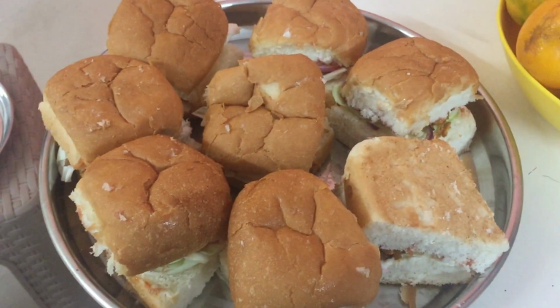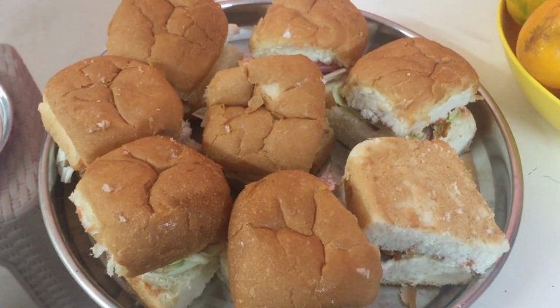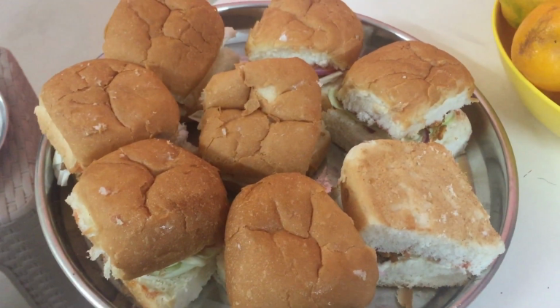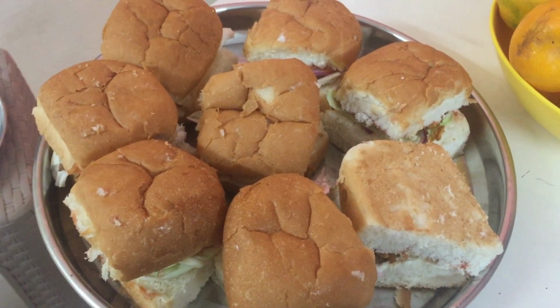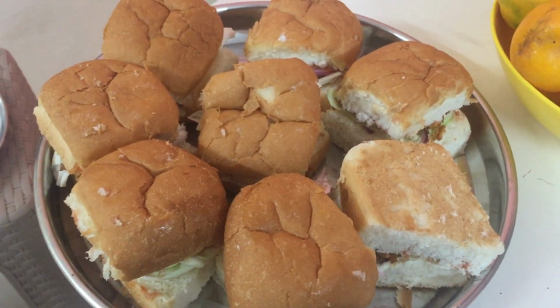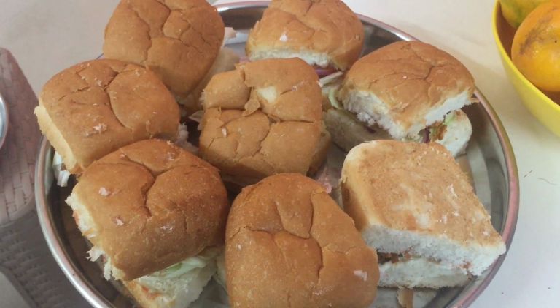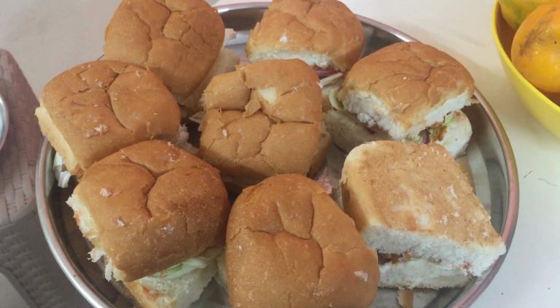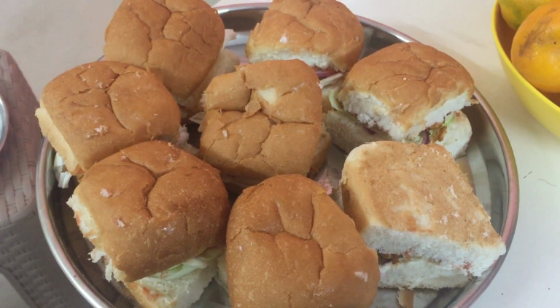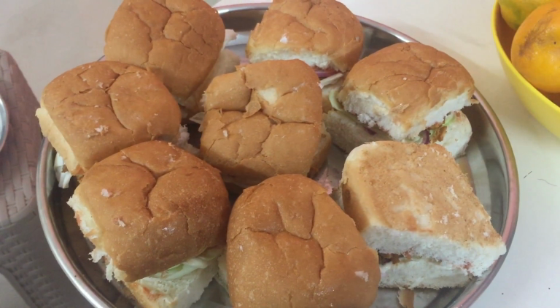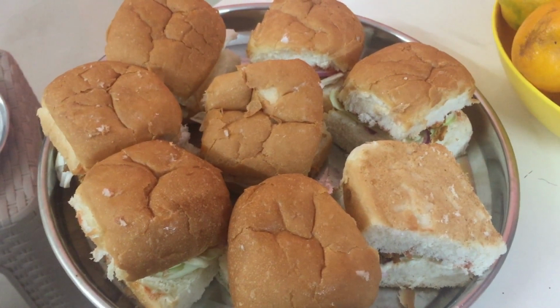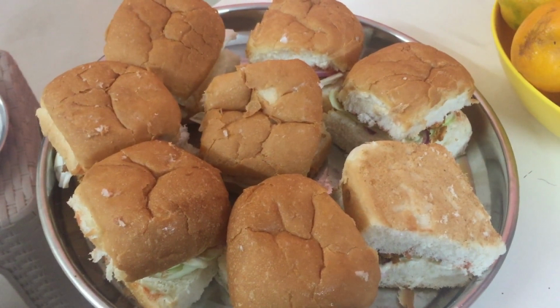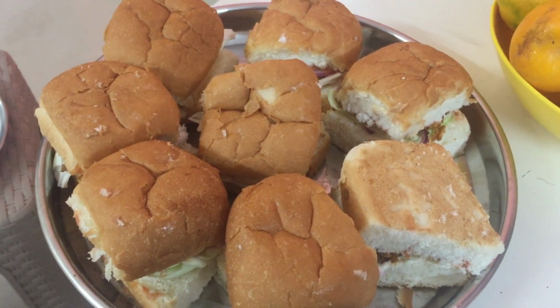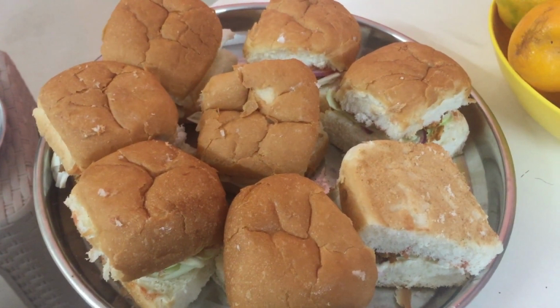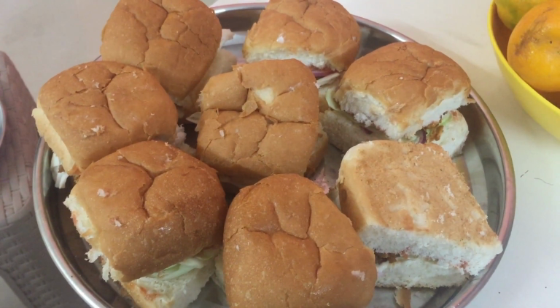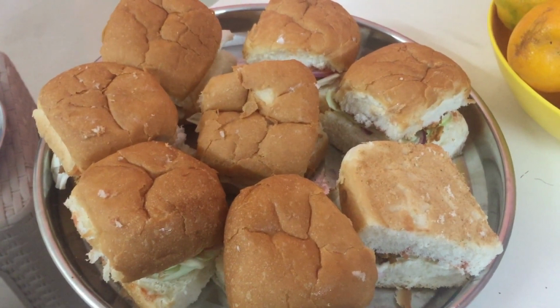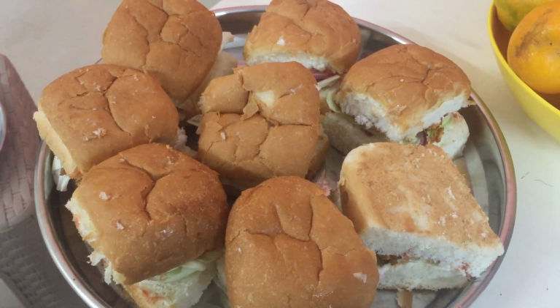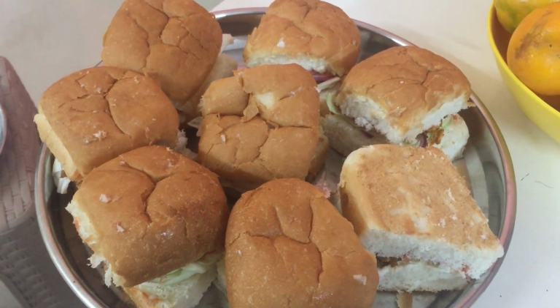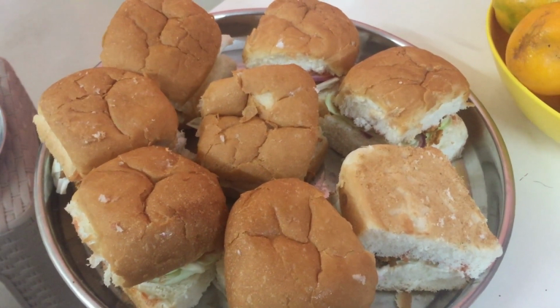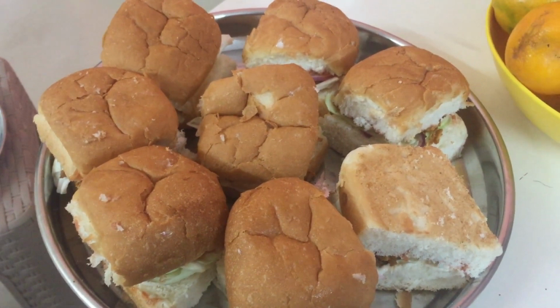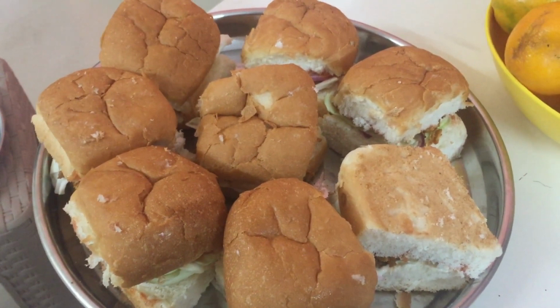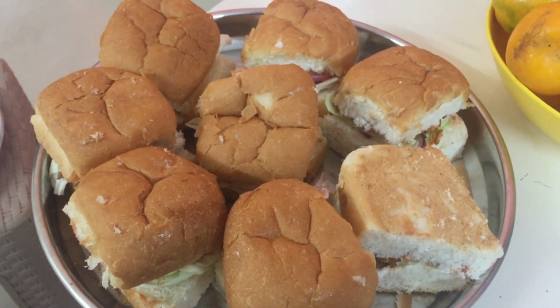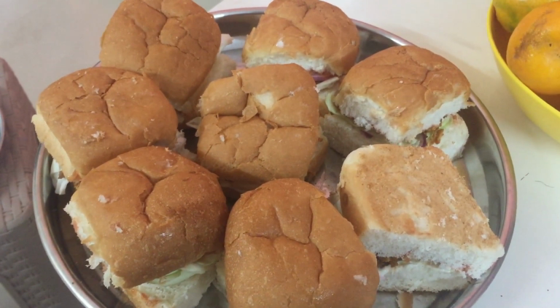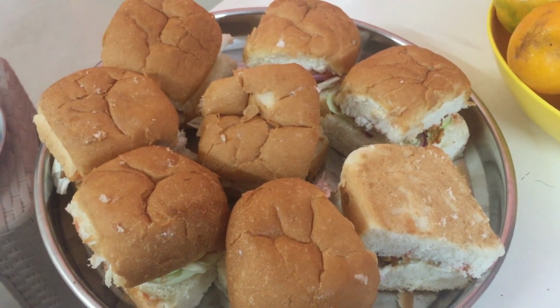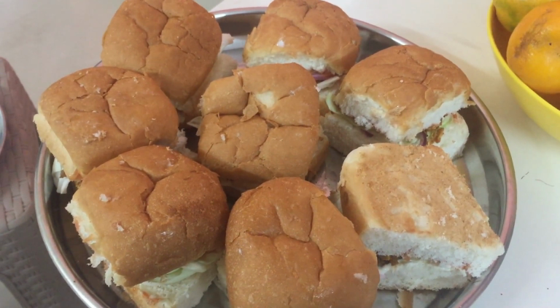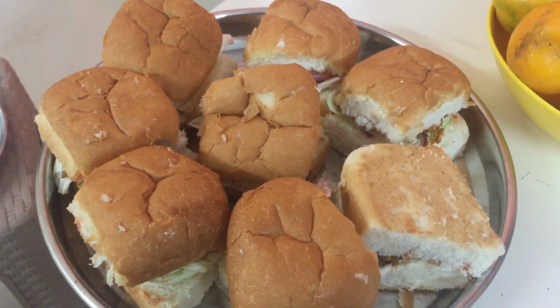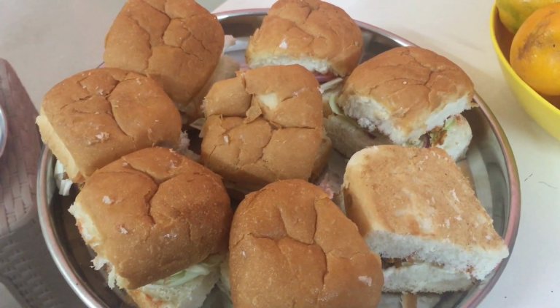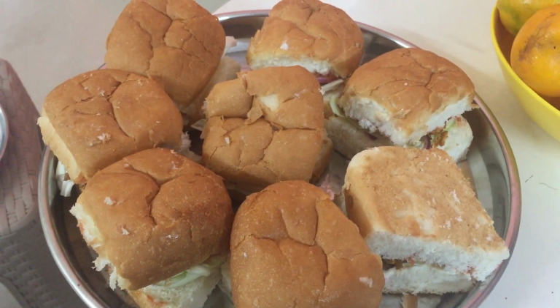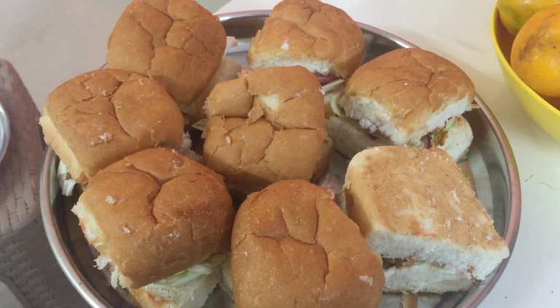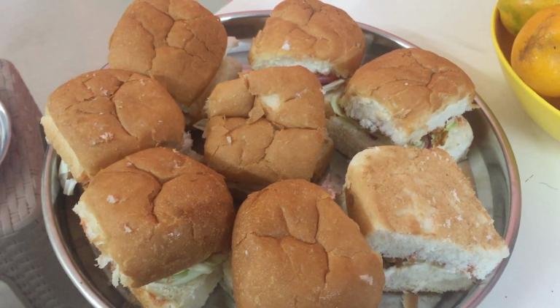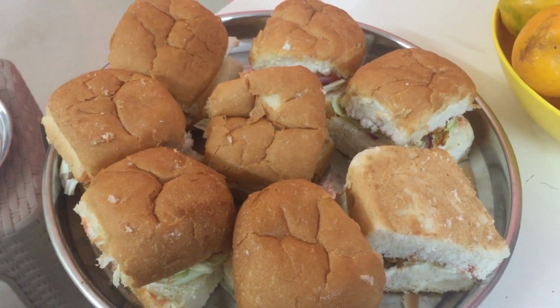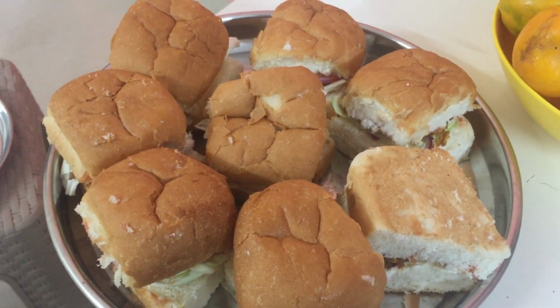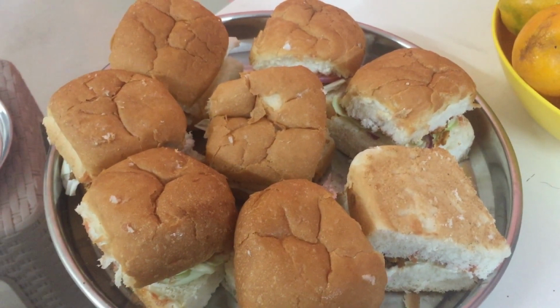Yes — the pav ones turned into mini burgers.